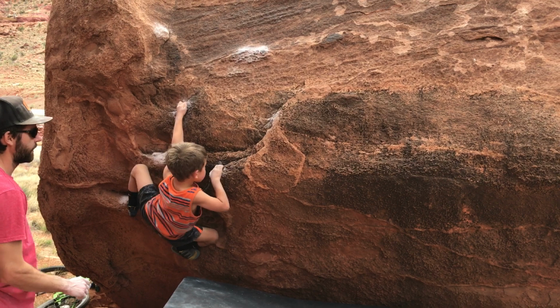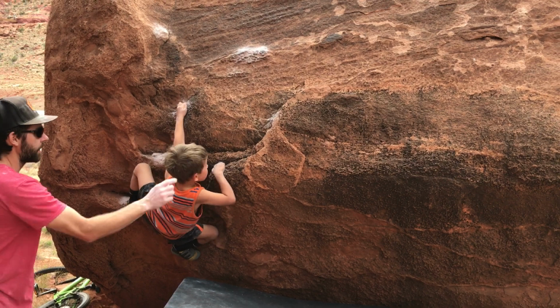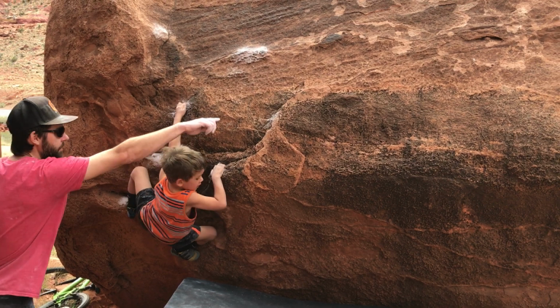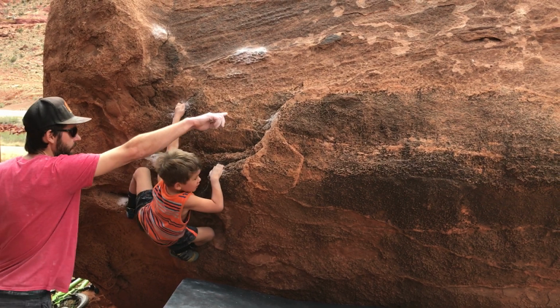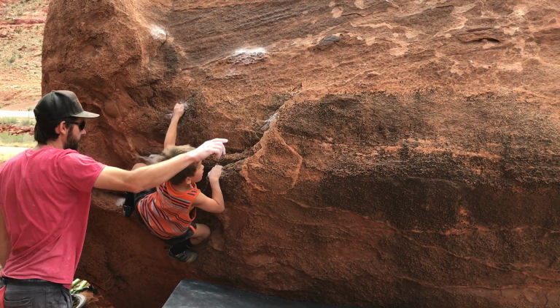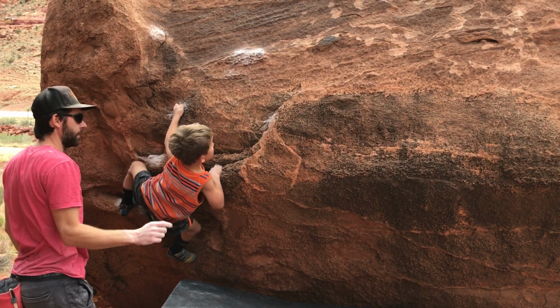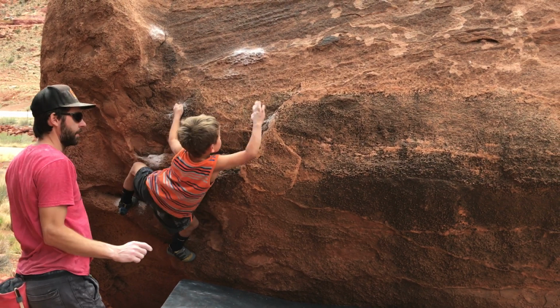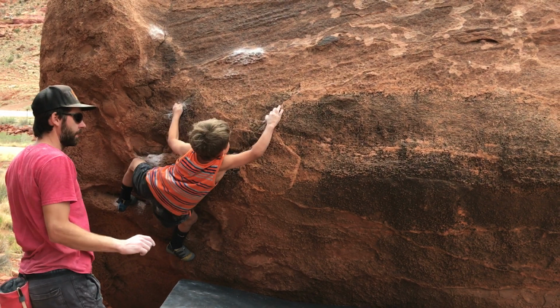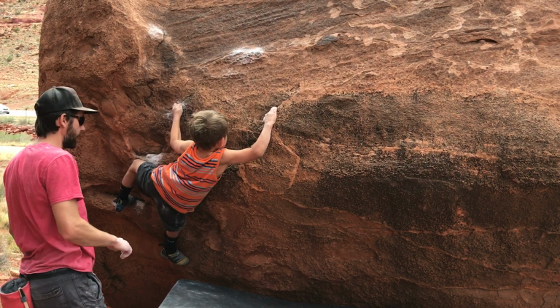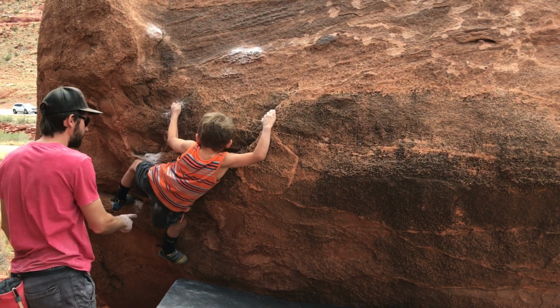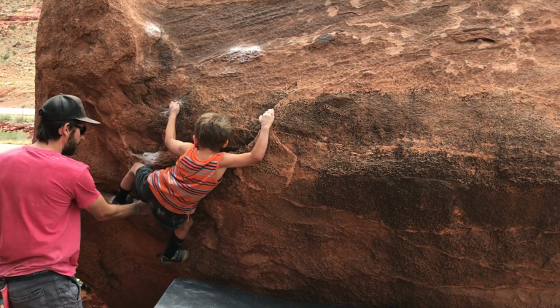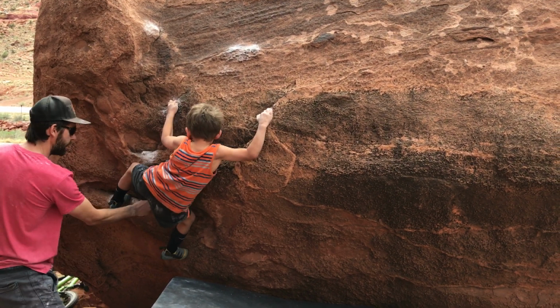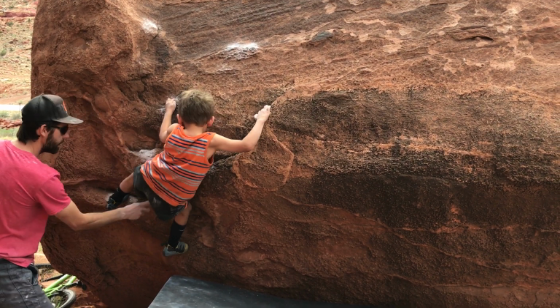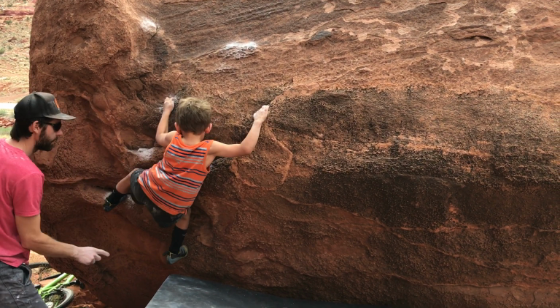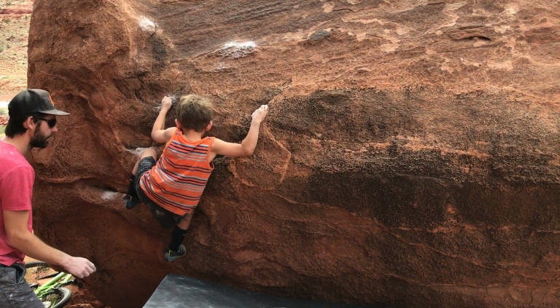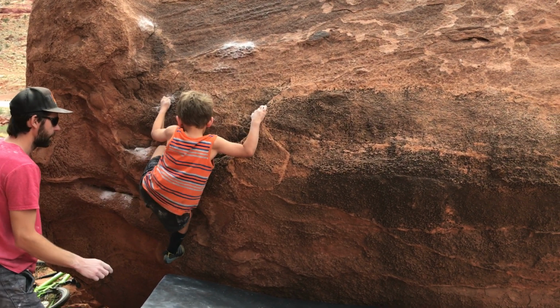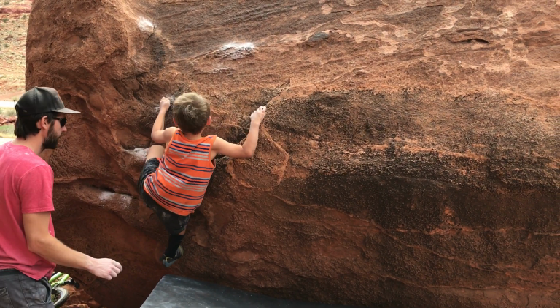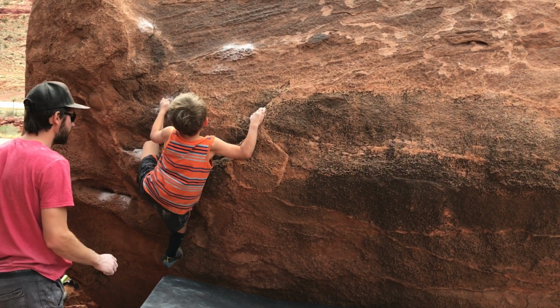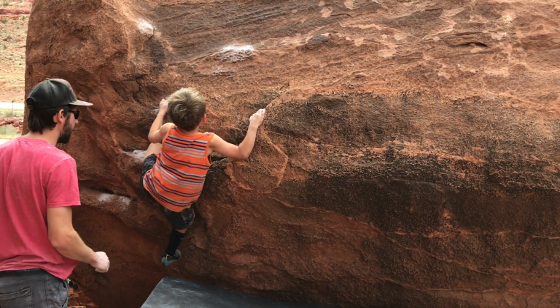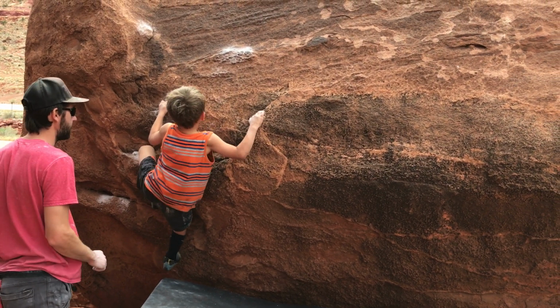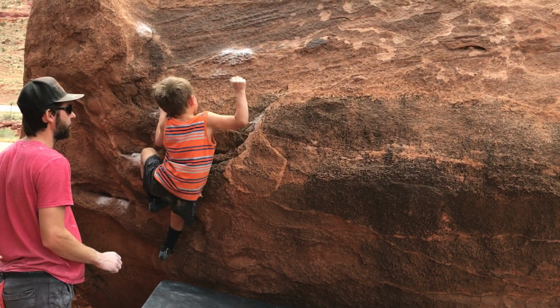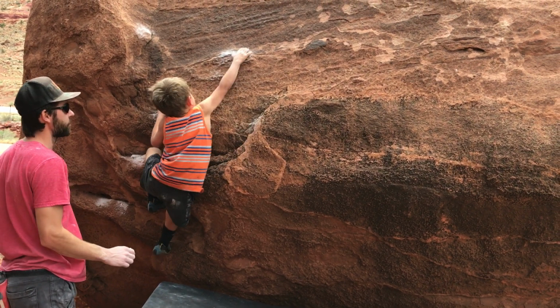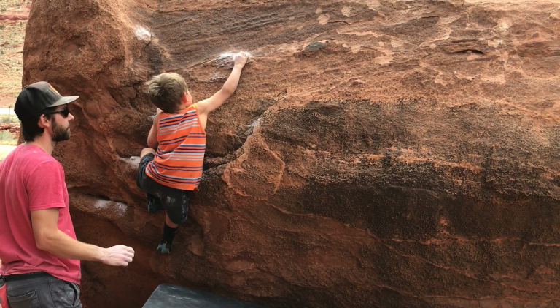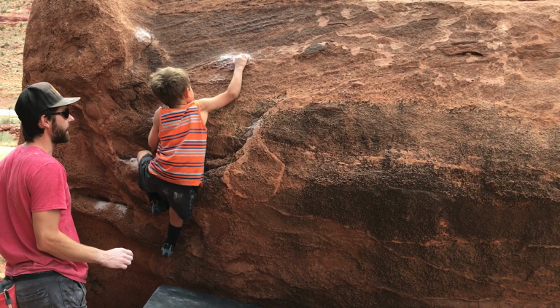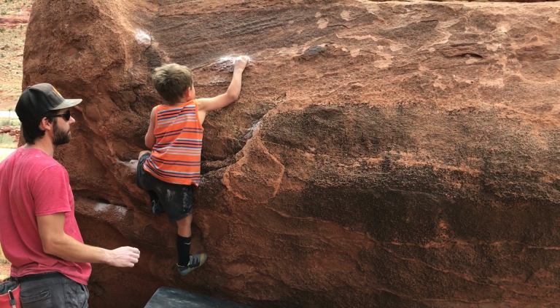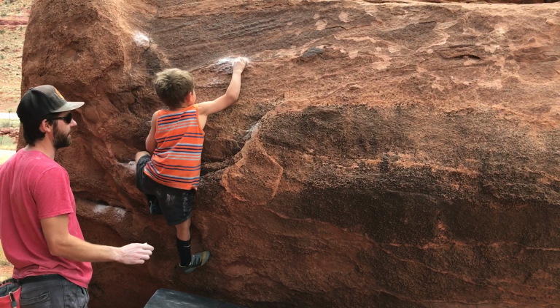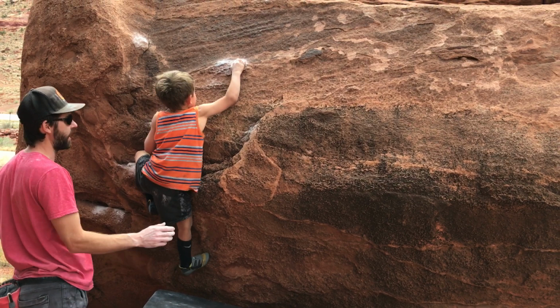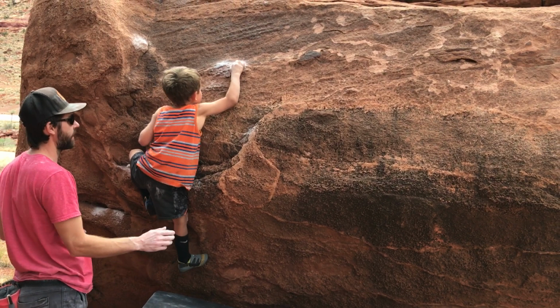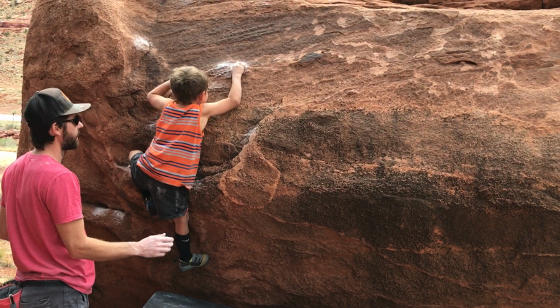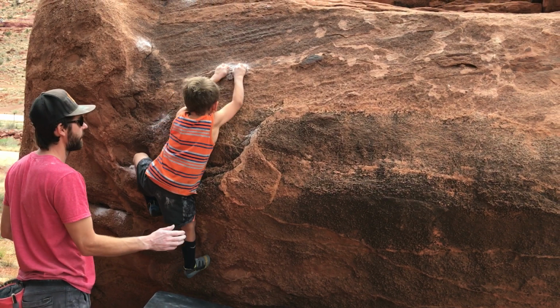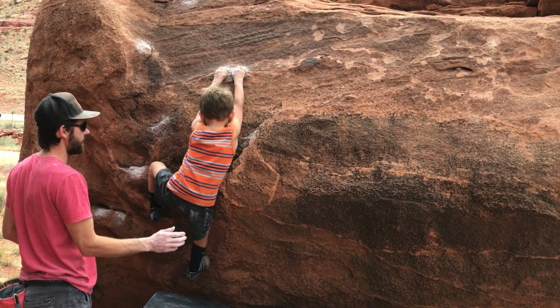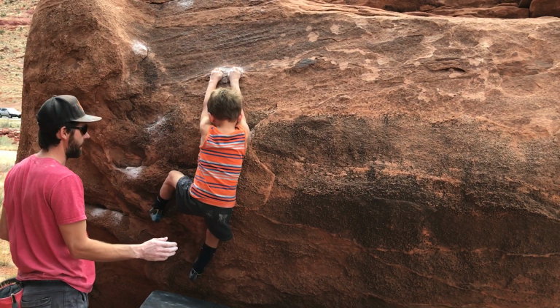And then go up to the other one. Toe in here. You got it. Push. Good. Match that.